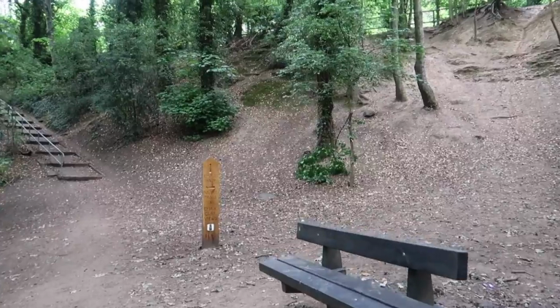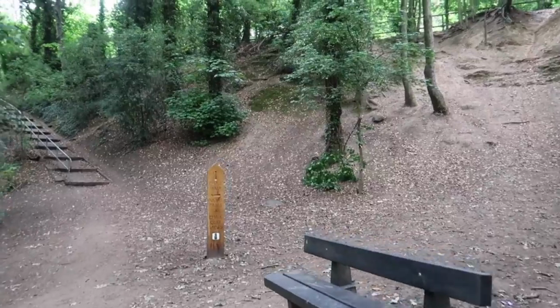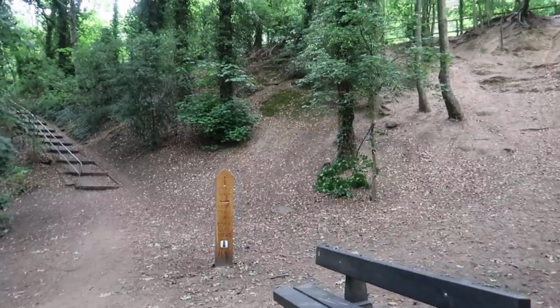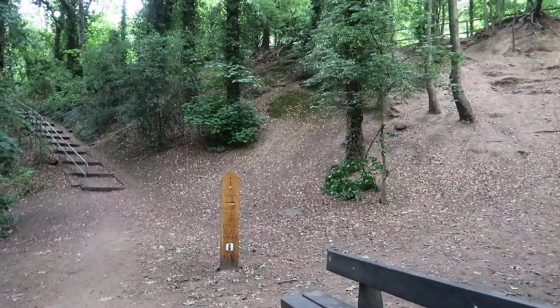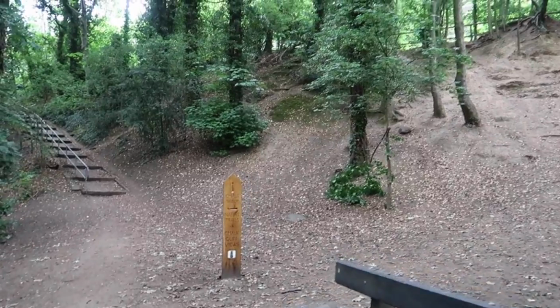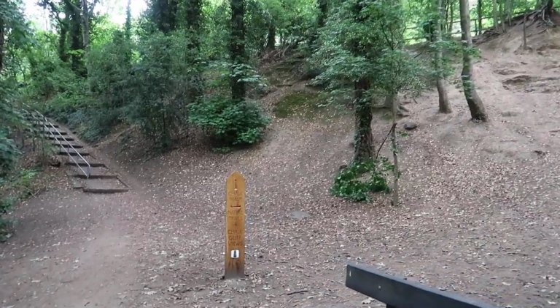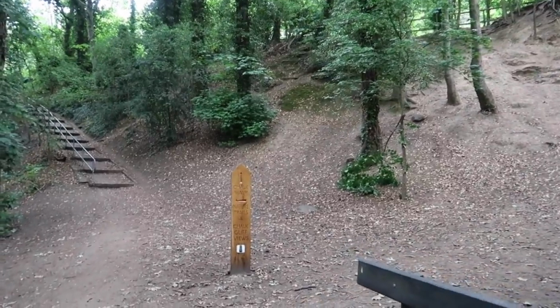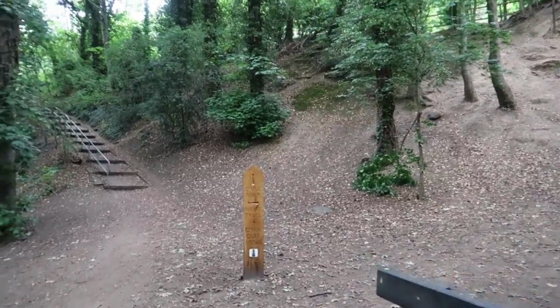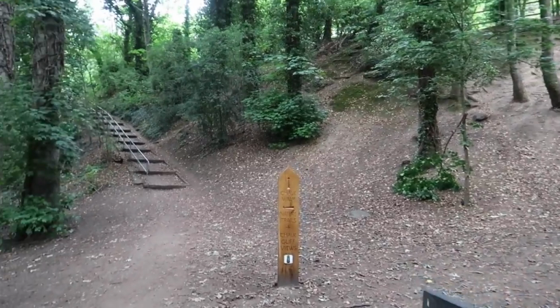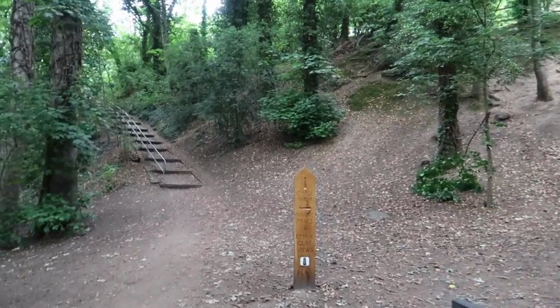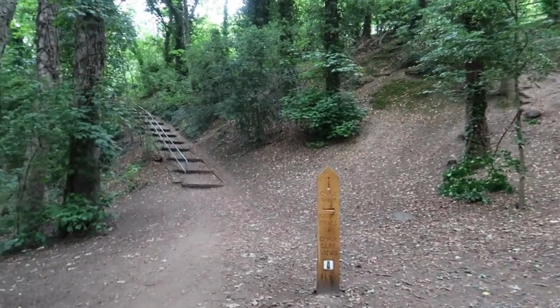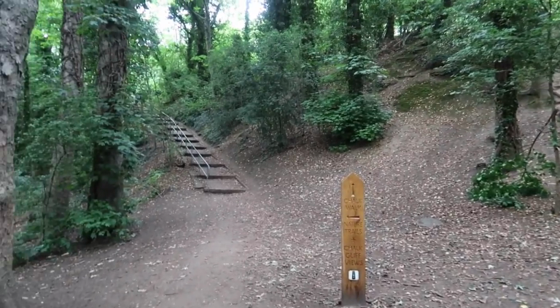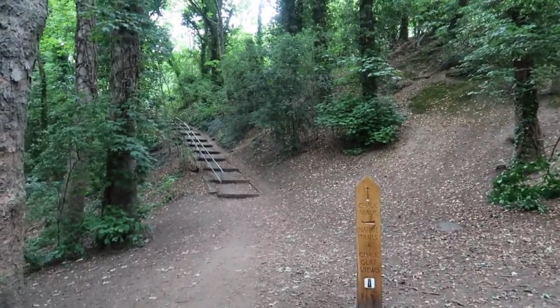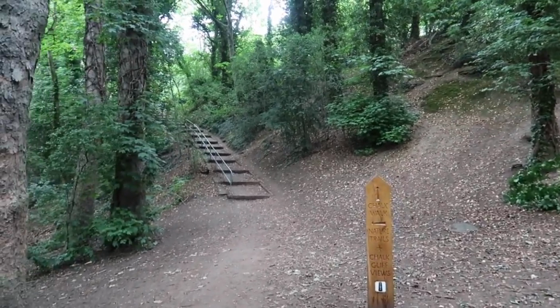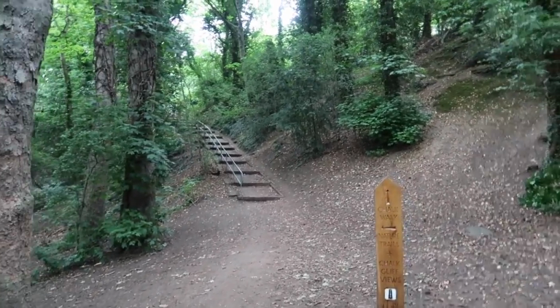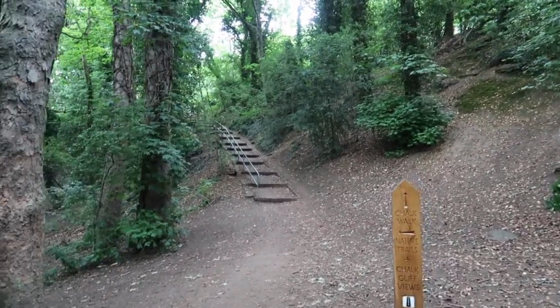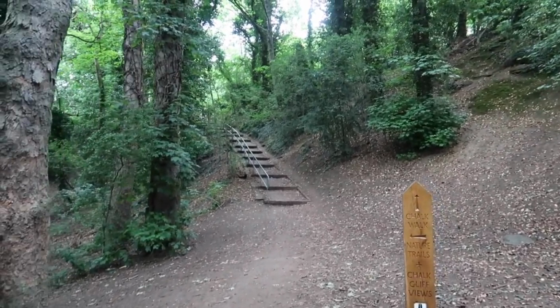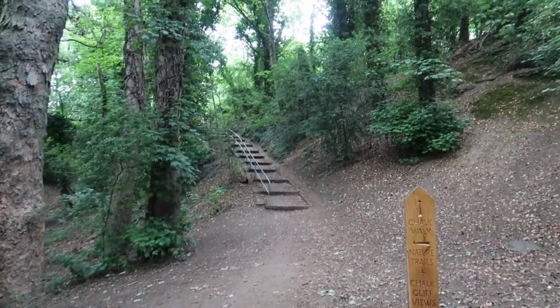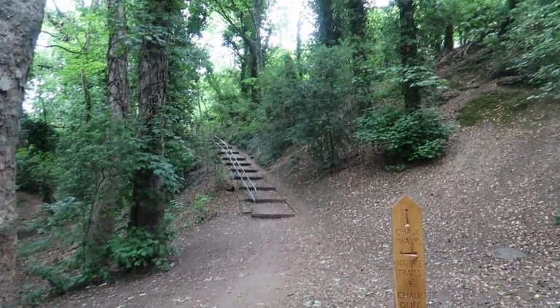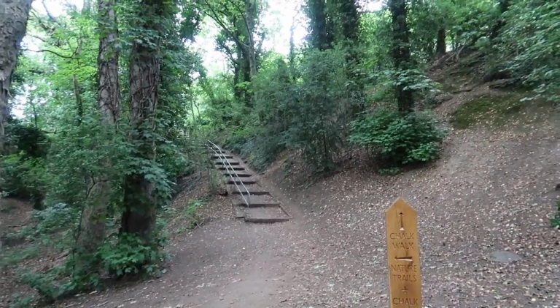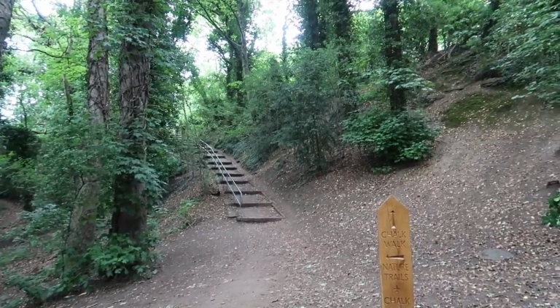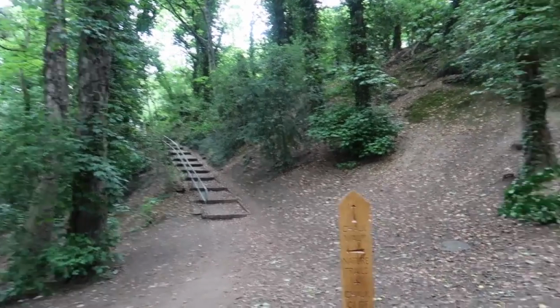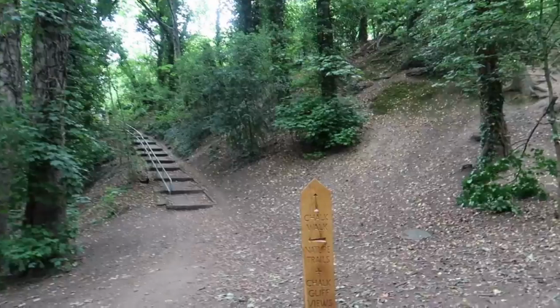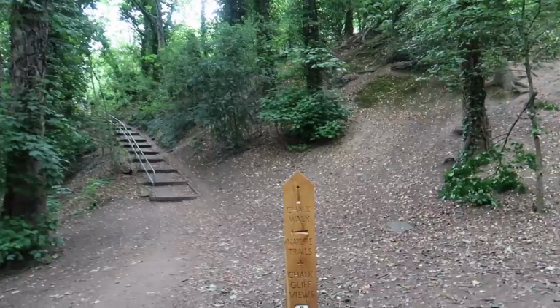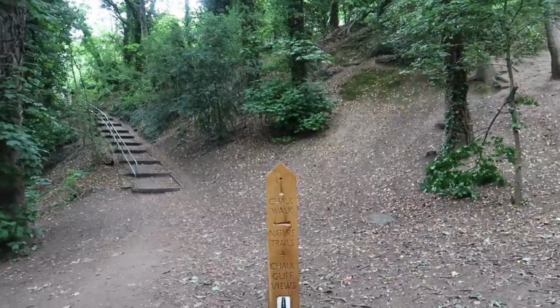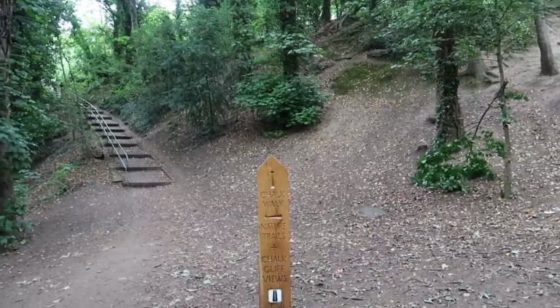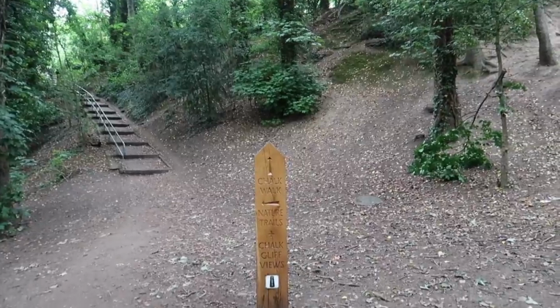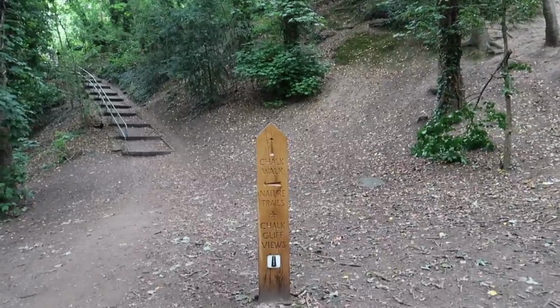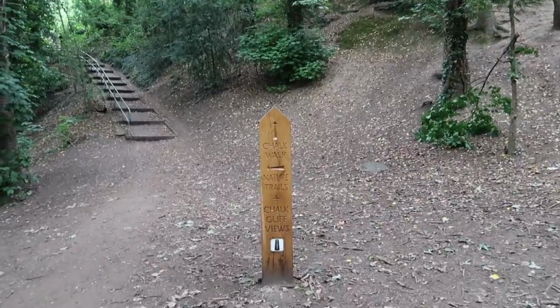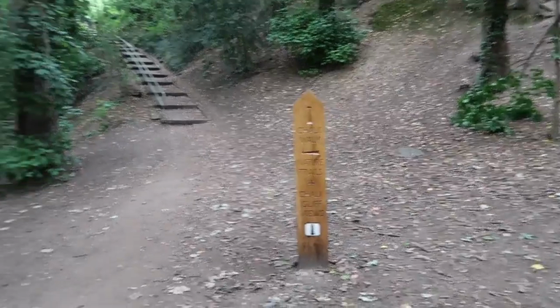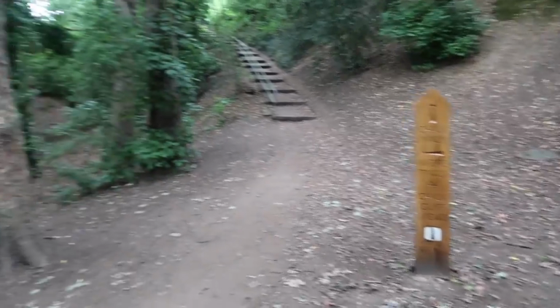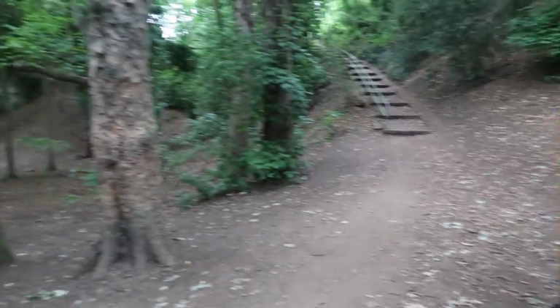These steps here — go up them and you can get onto the bridge itself if you wanted a walk.